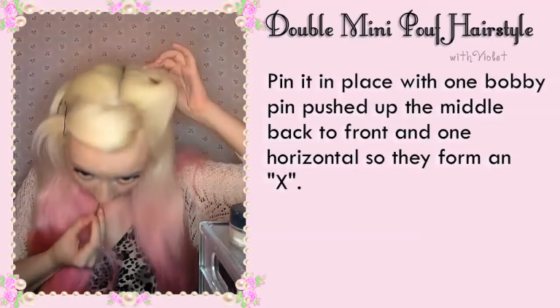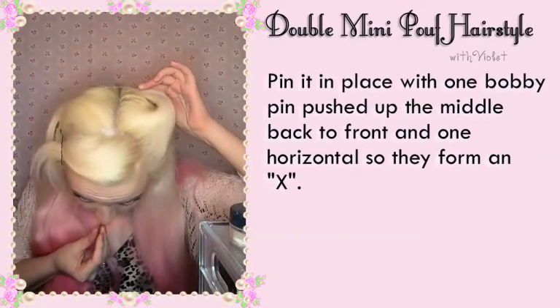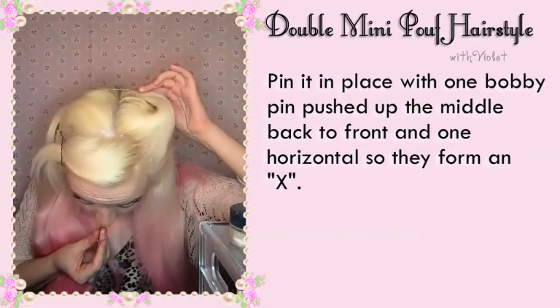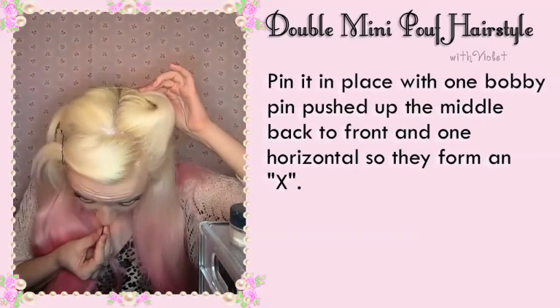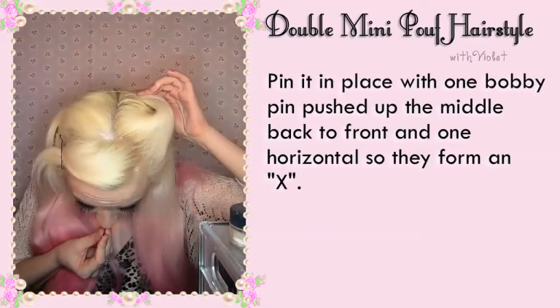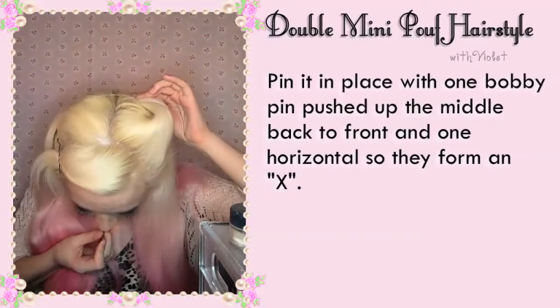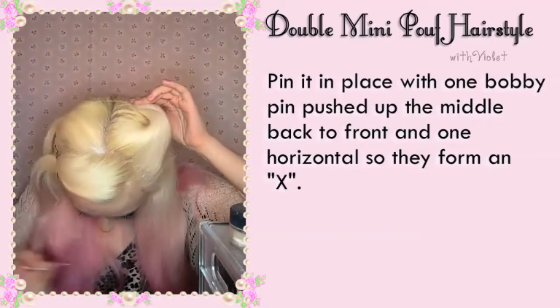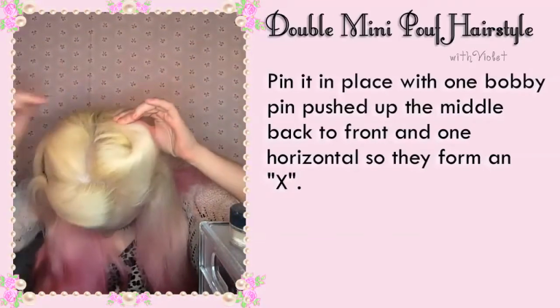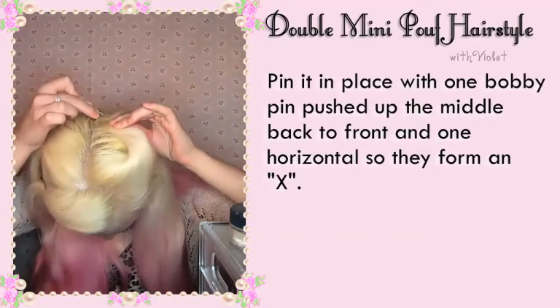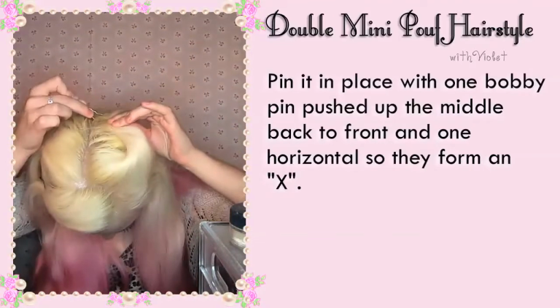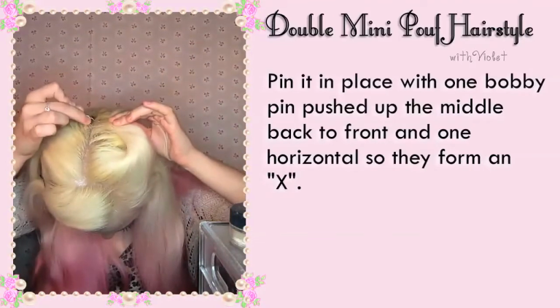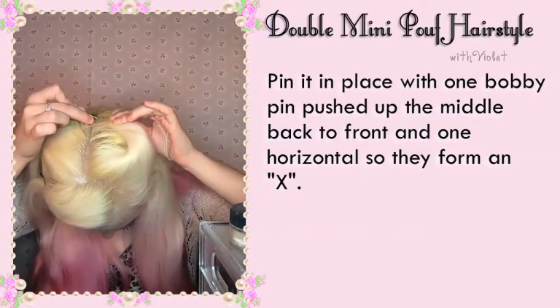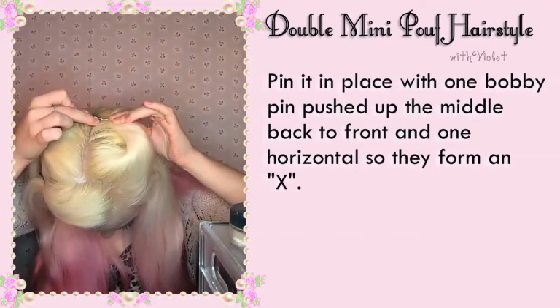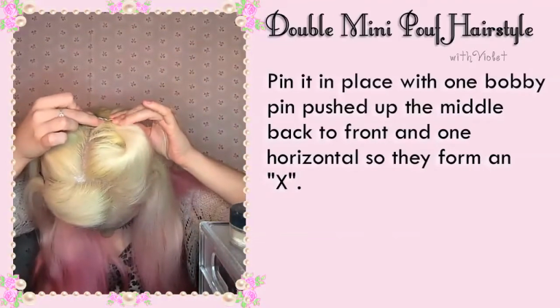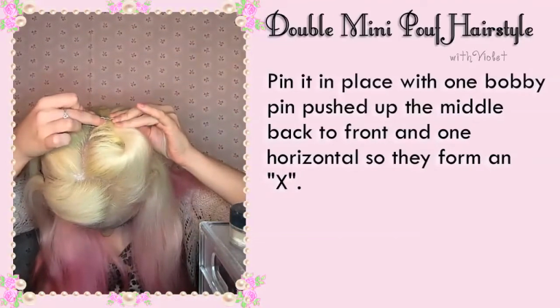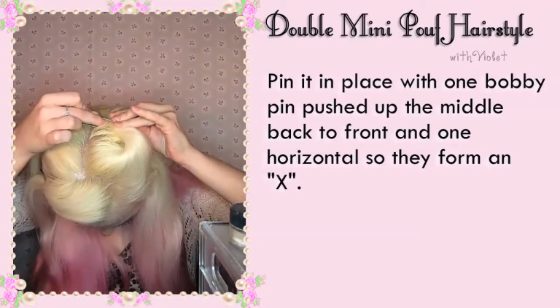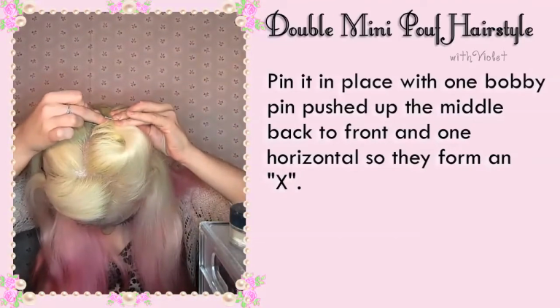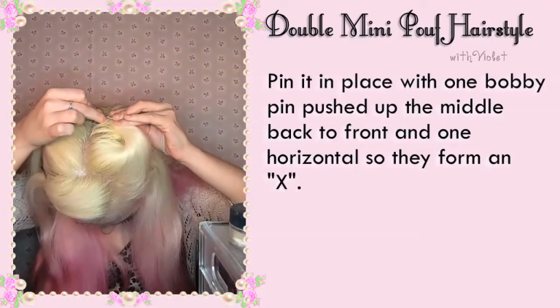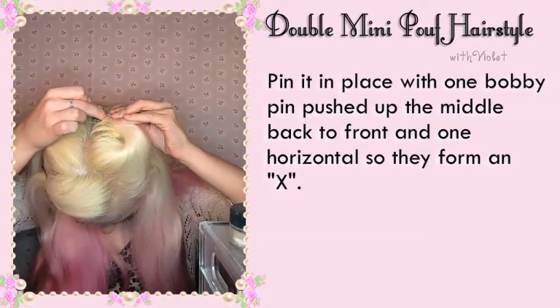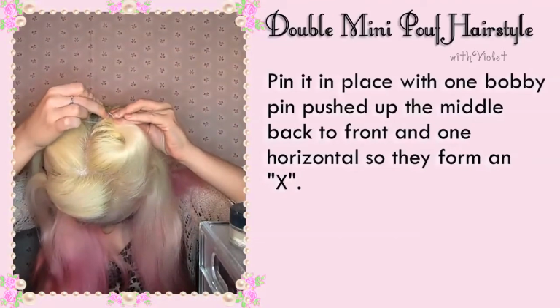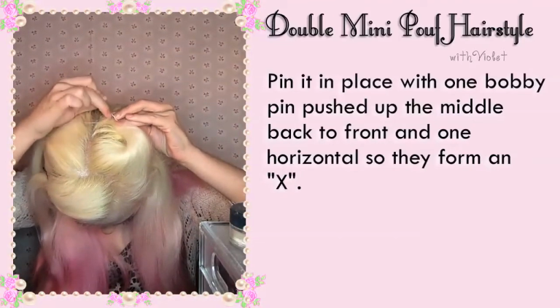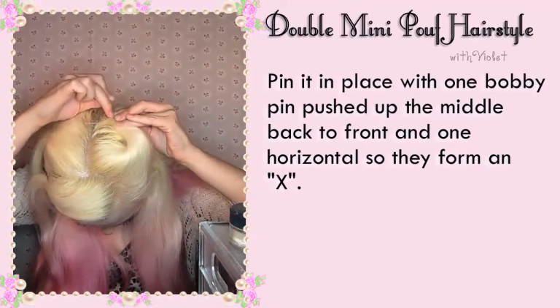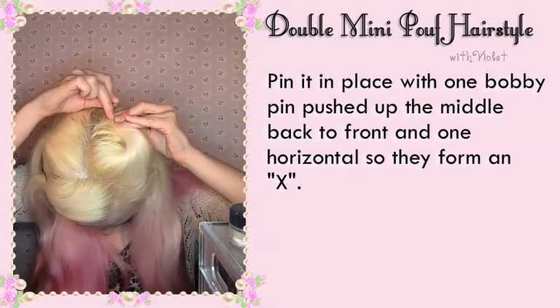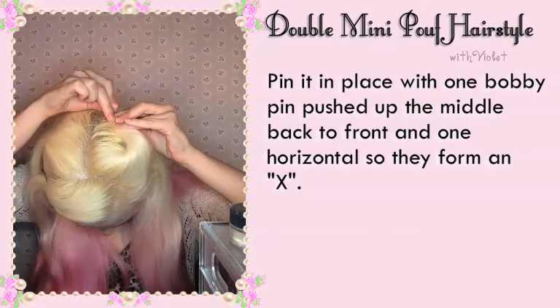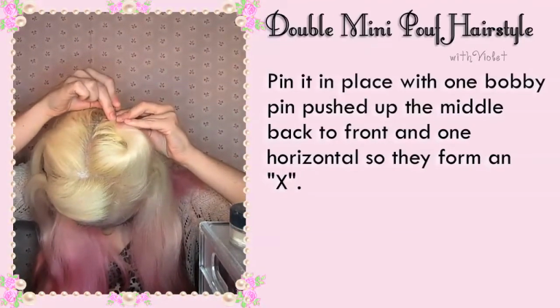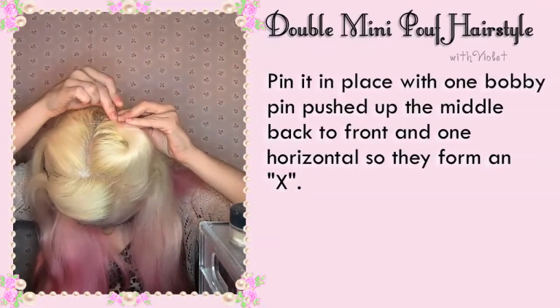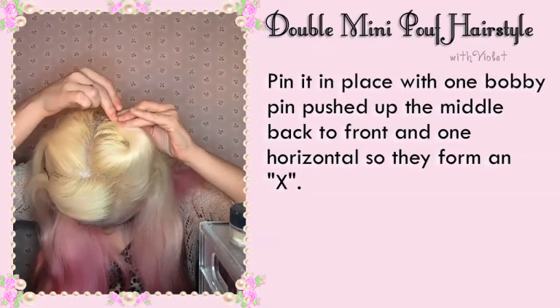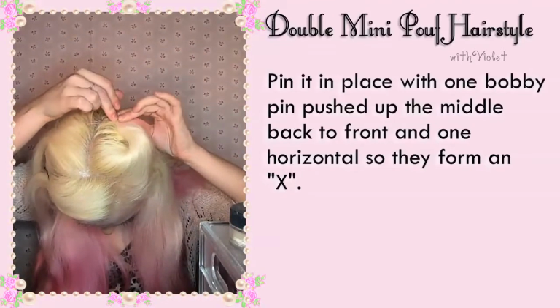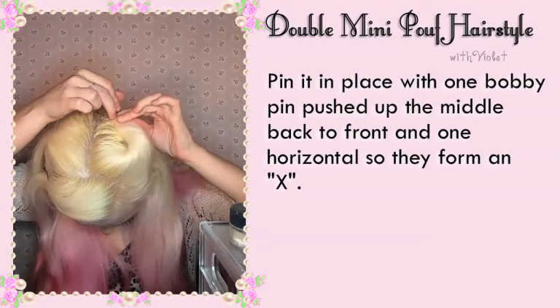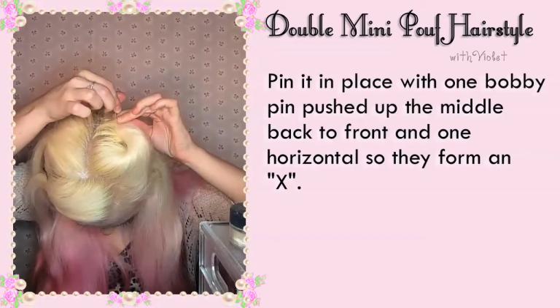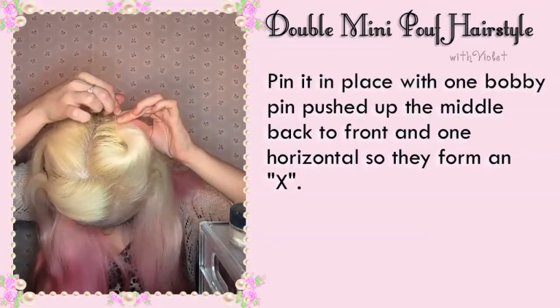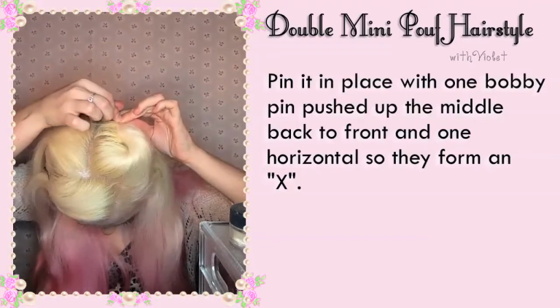Pin it in place with one bobby pin pushed up the middle back to front and one horizontal so they form an X.